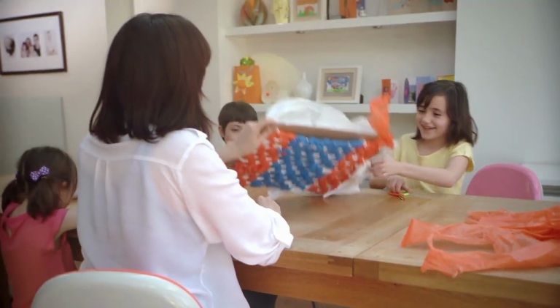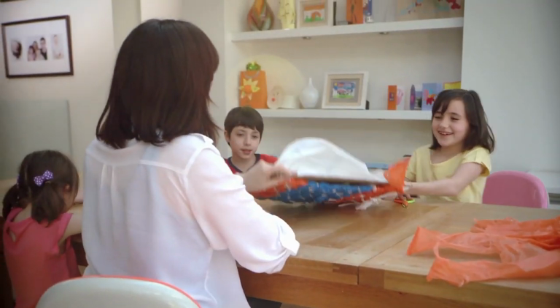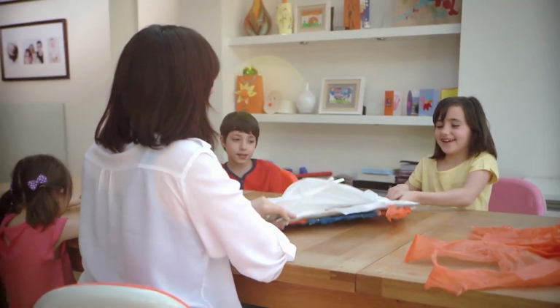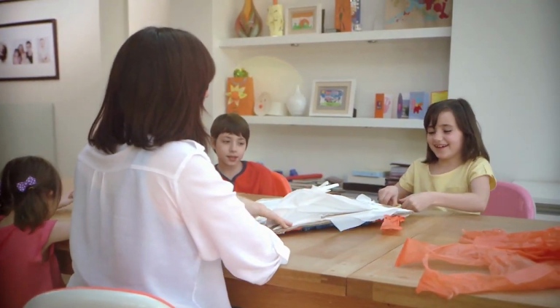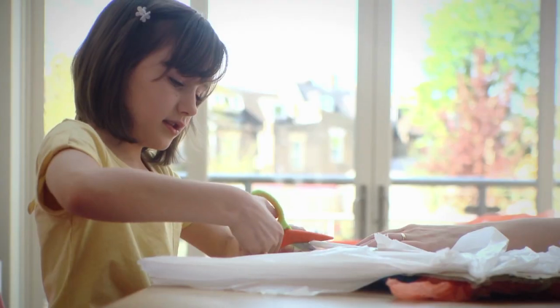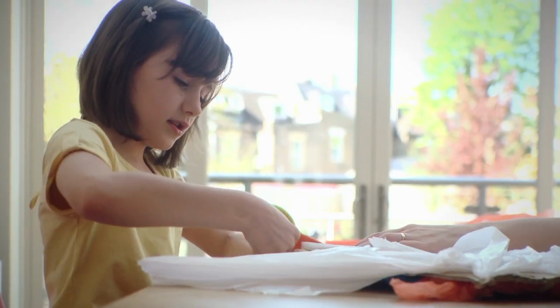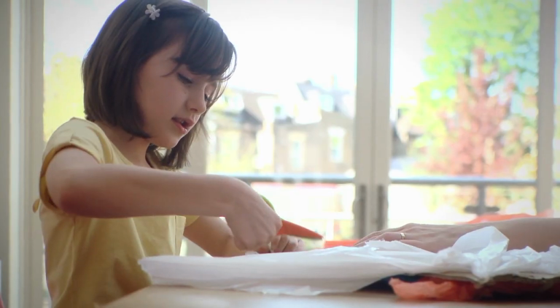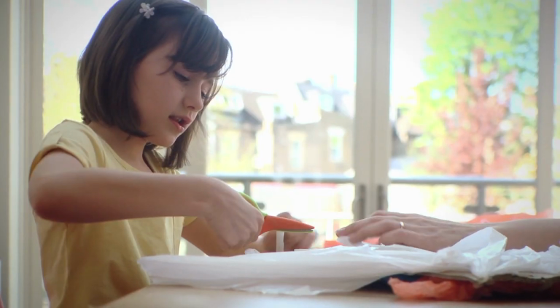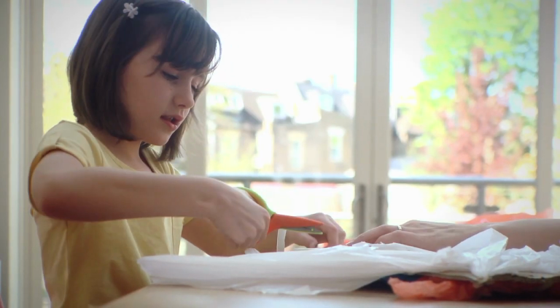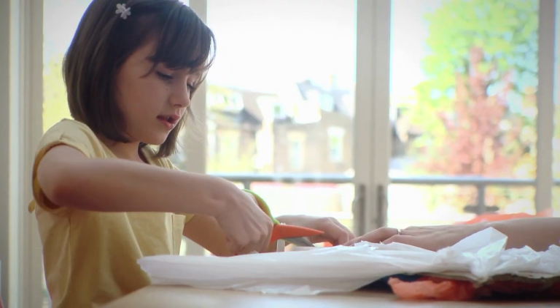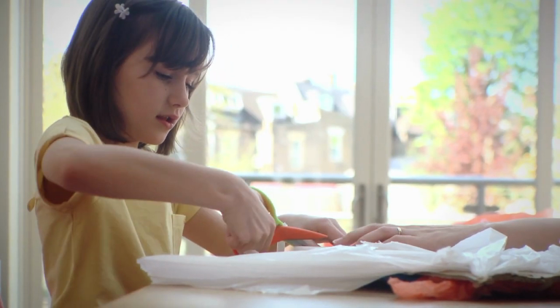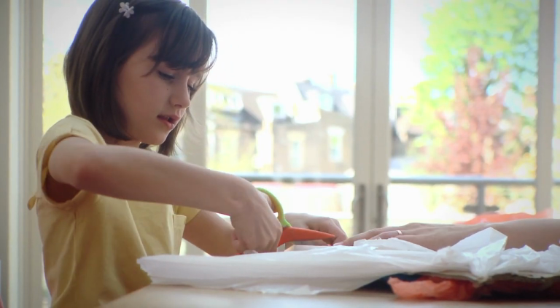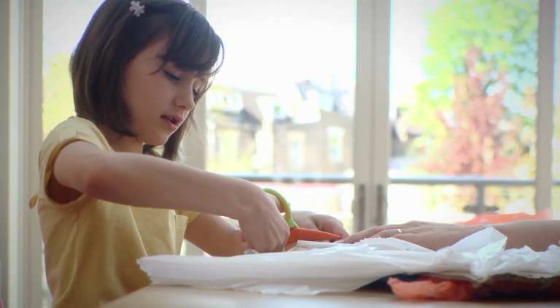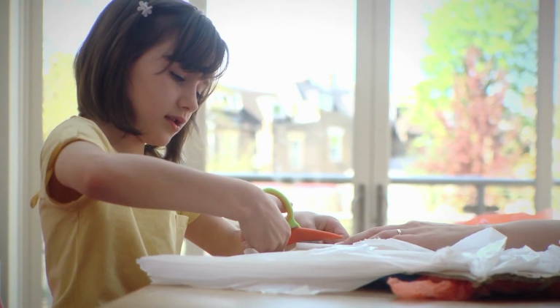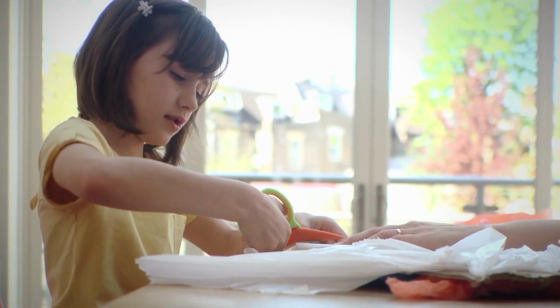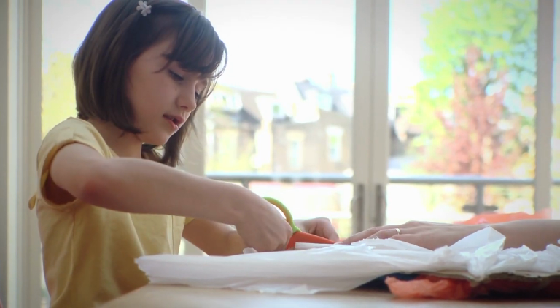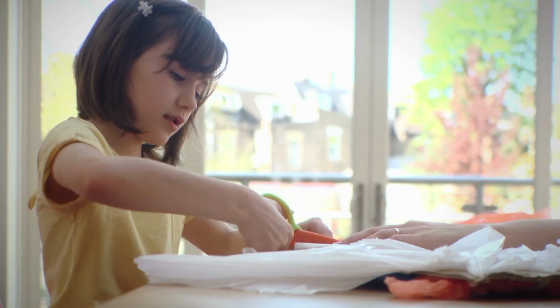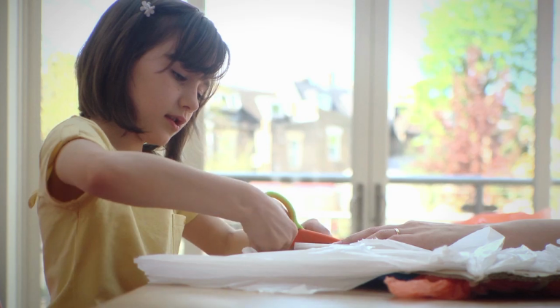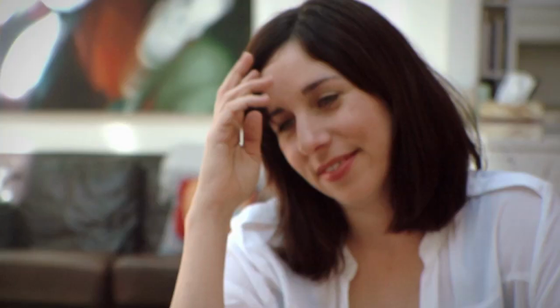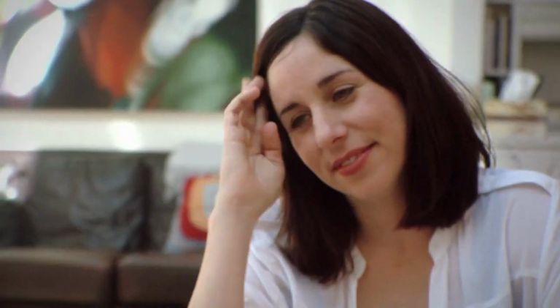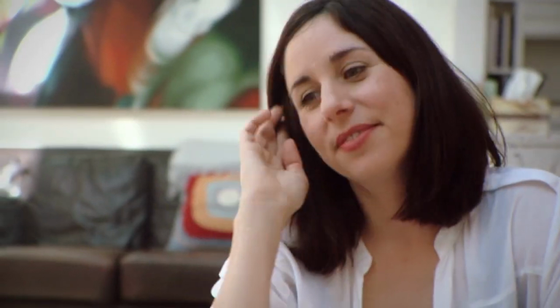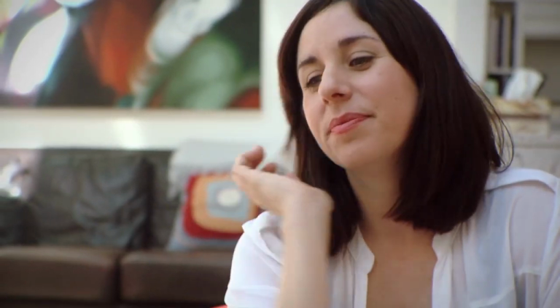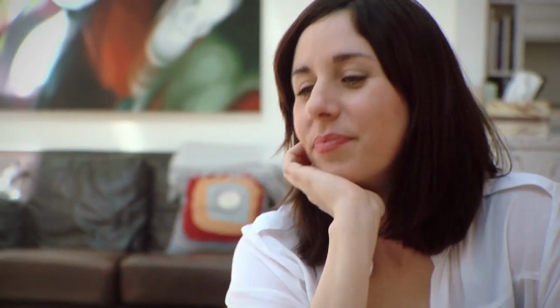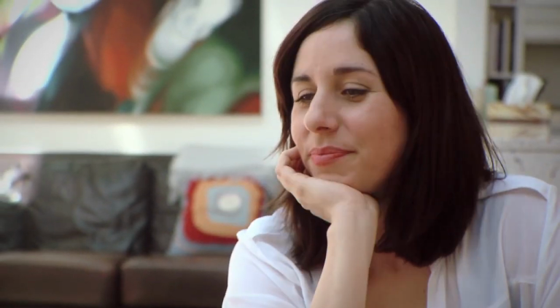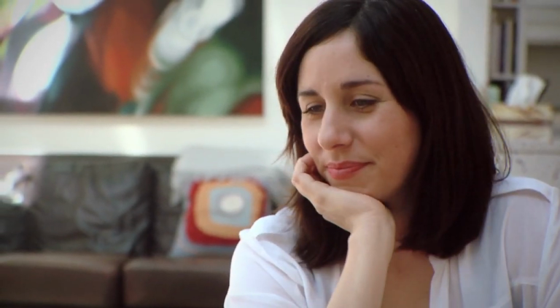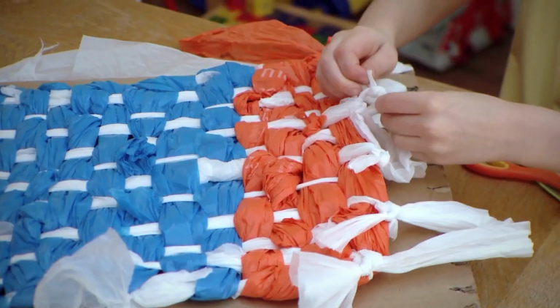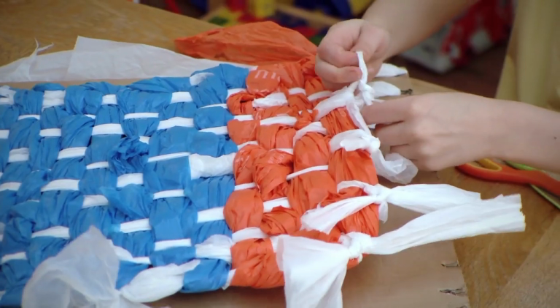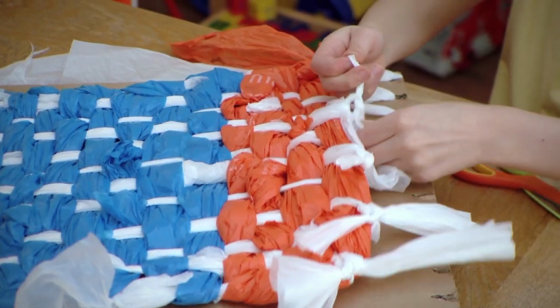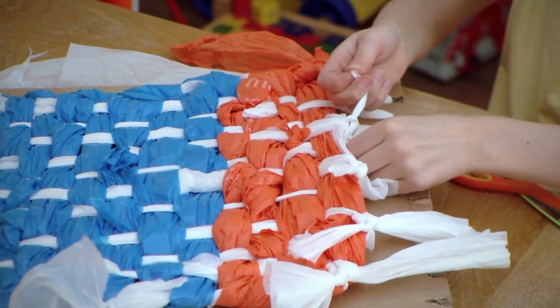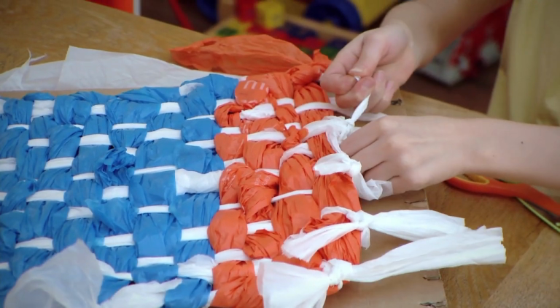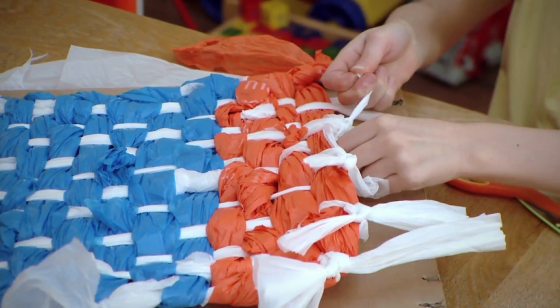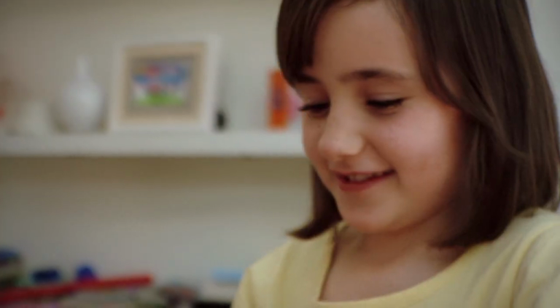Cut and tie together two ends of garbage bag strips at a time, and voila — your mat is ready!